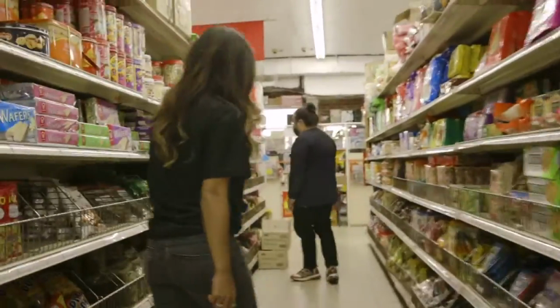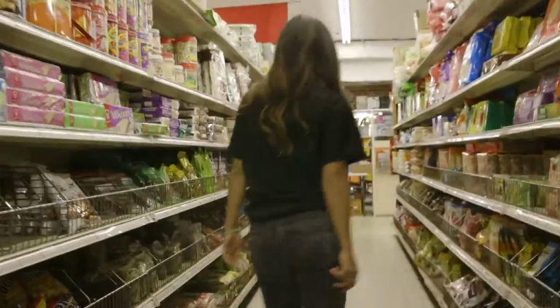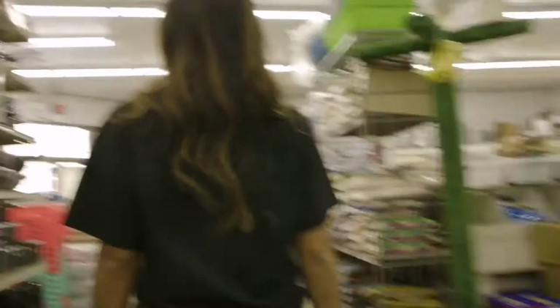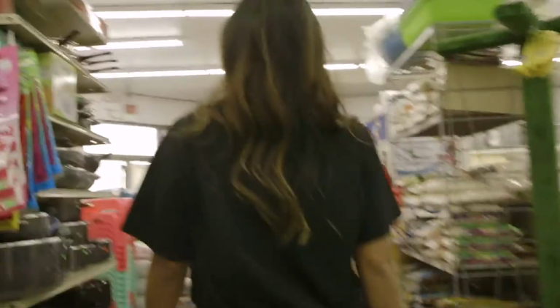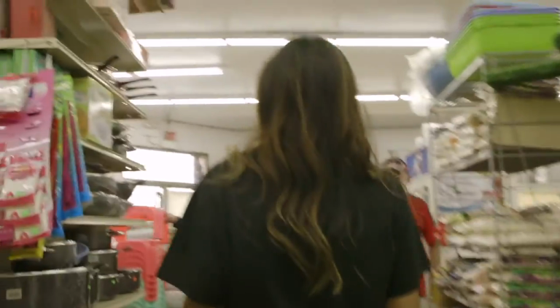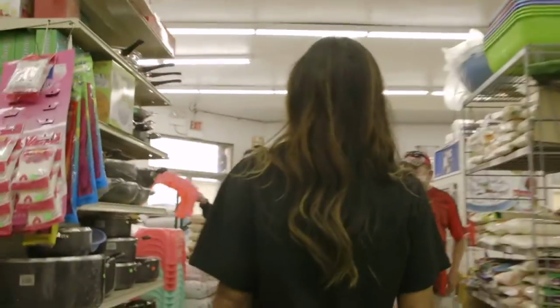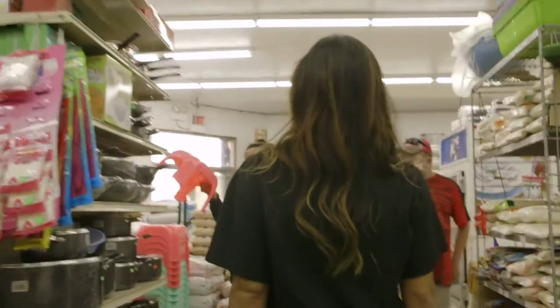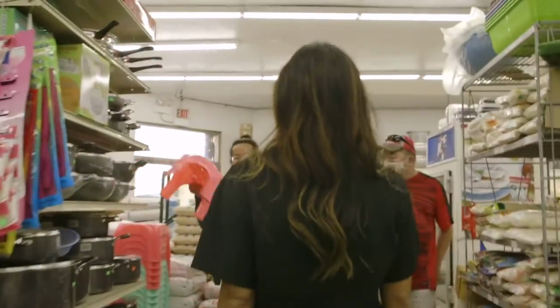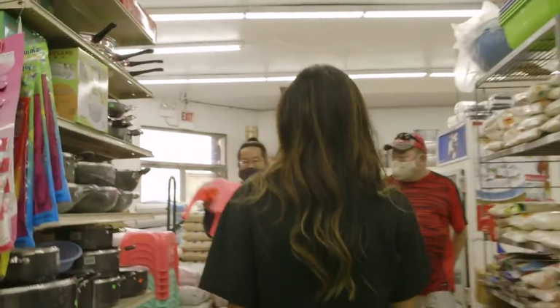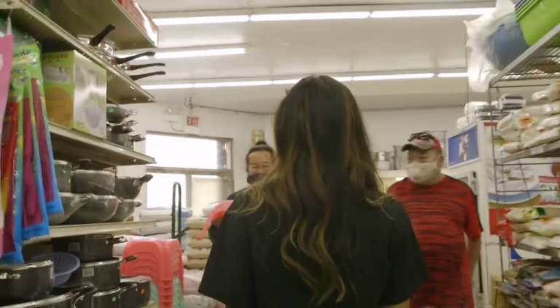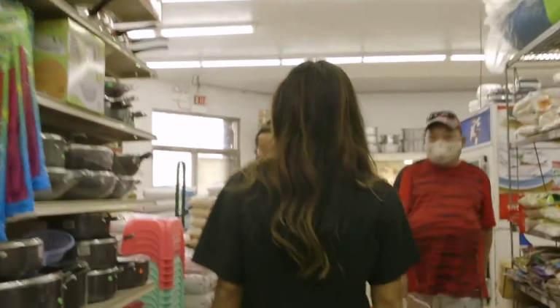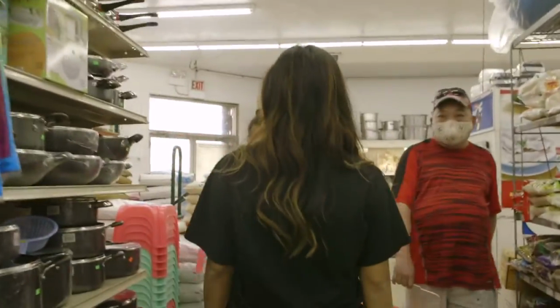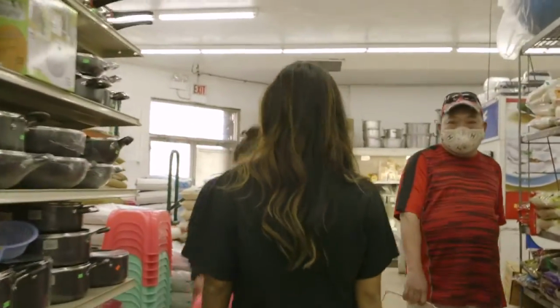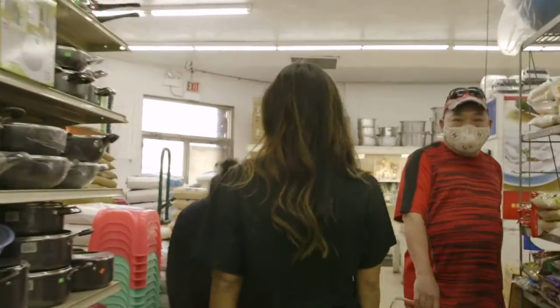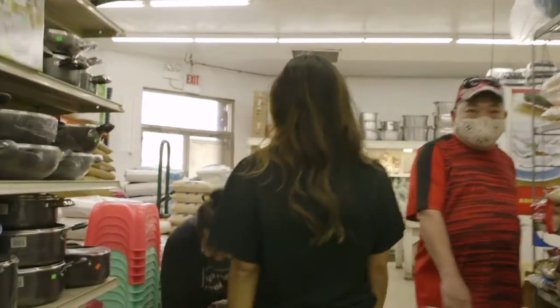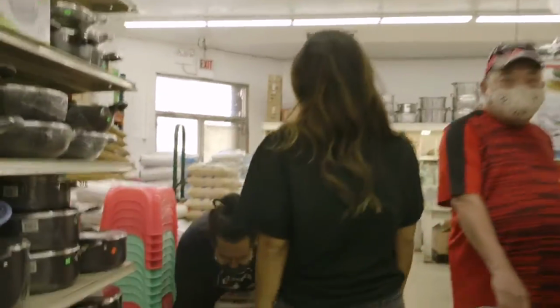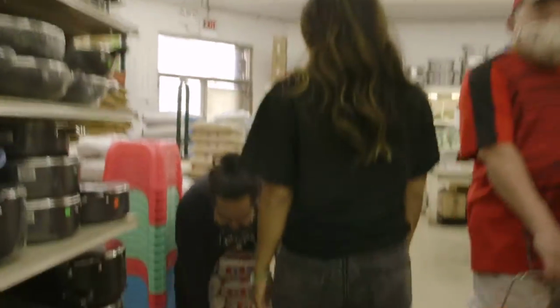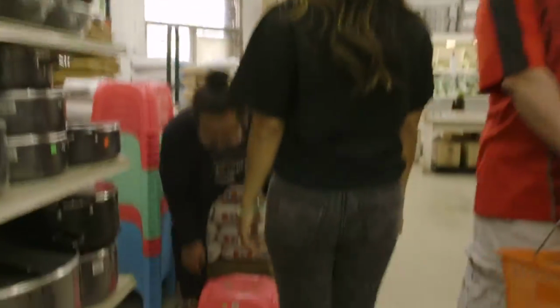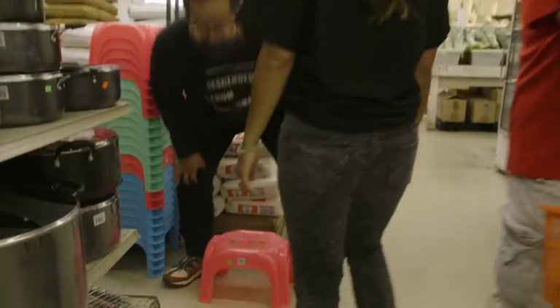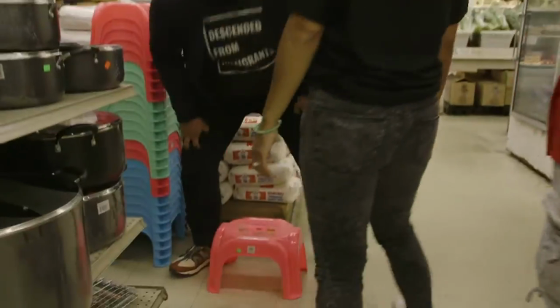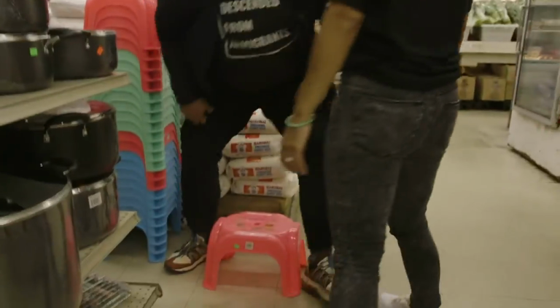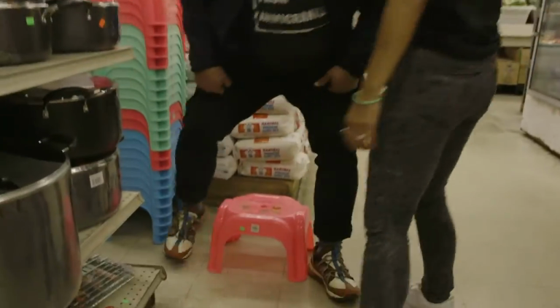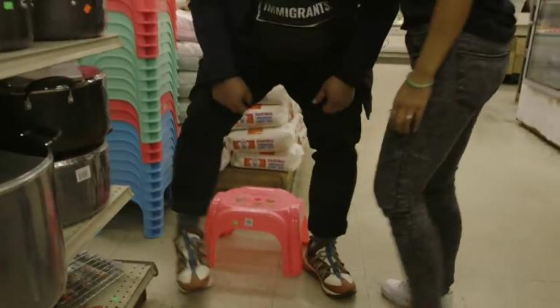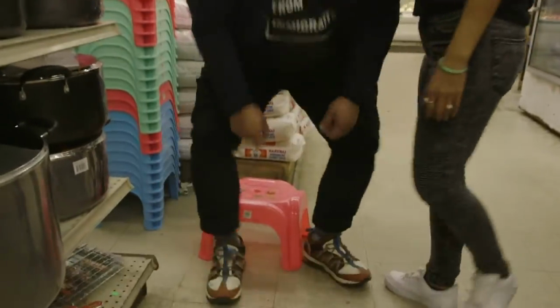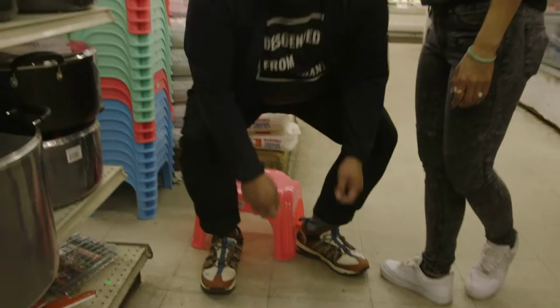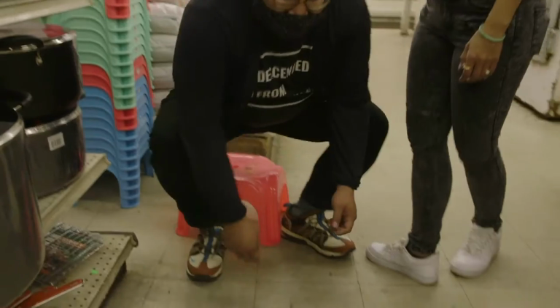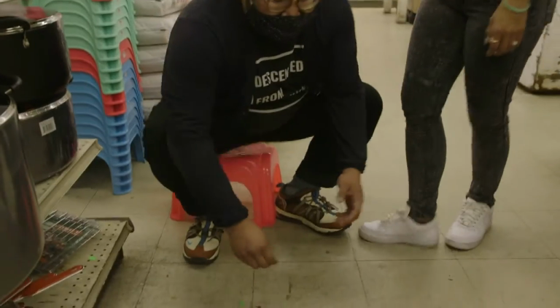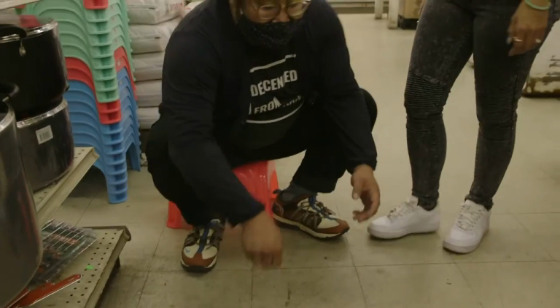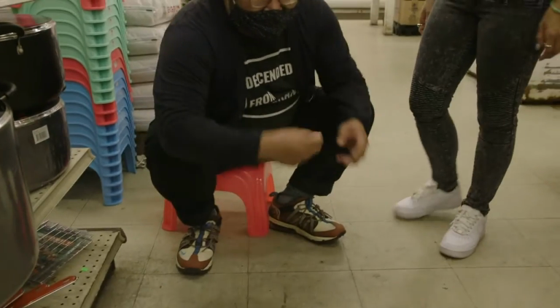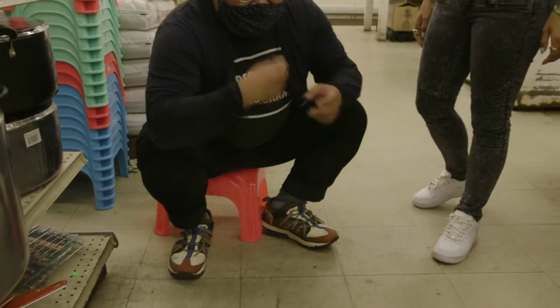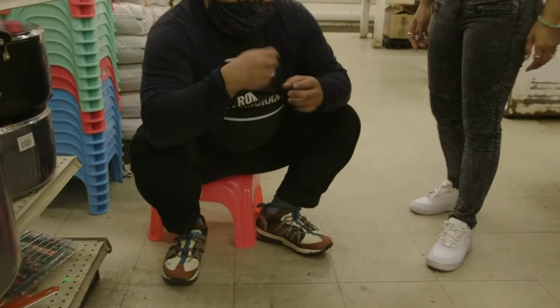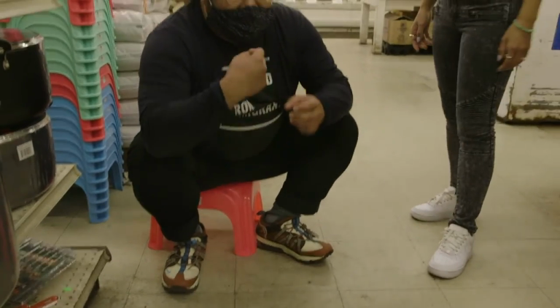They even got these little chairs like in Asia where you sit on the street and eat.